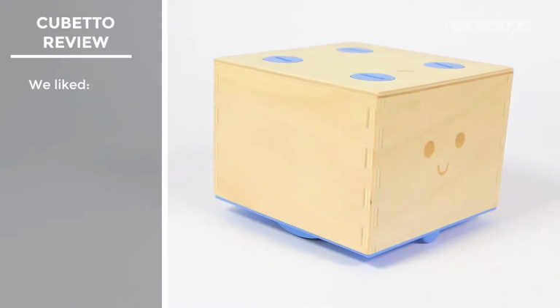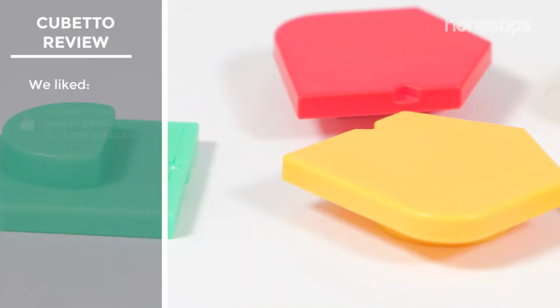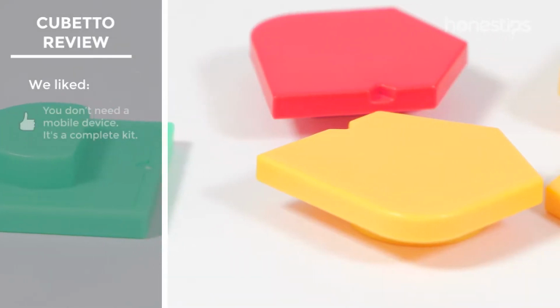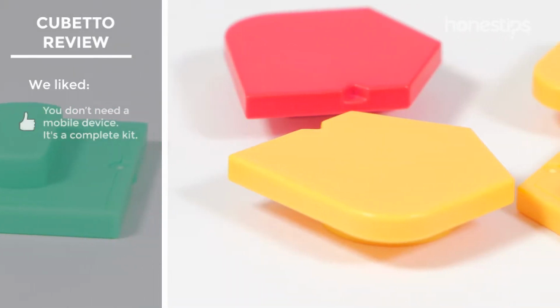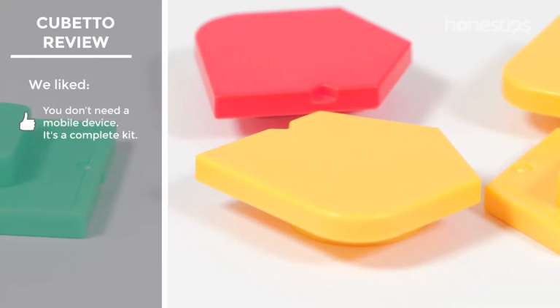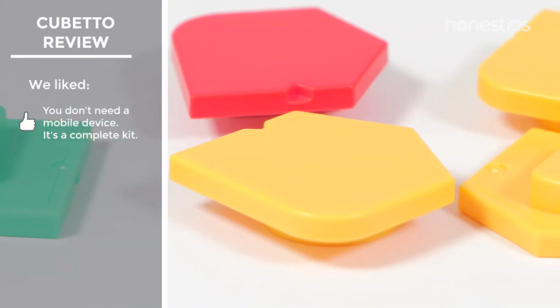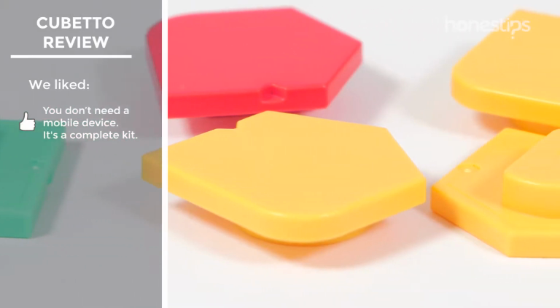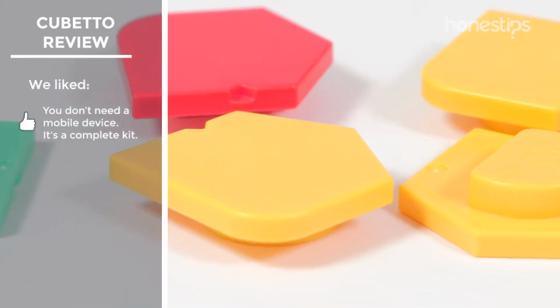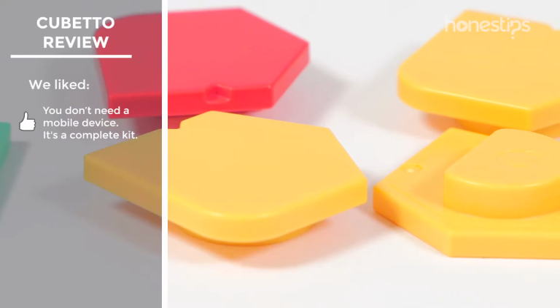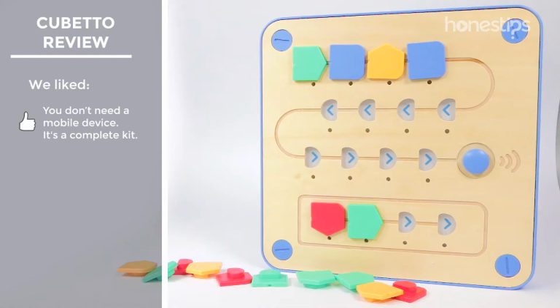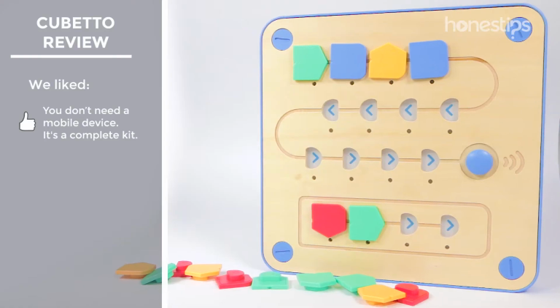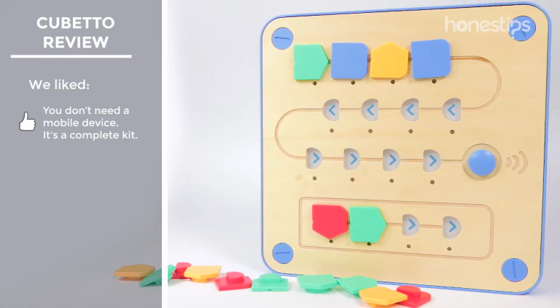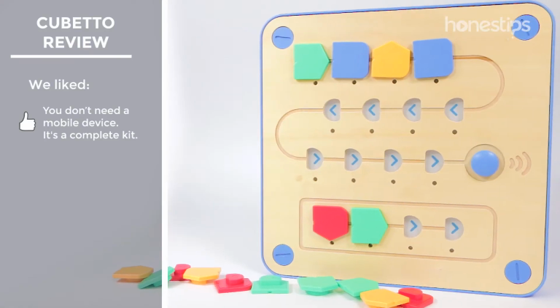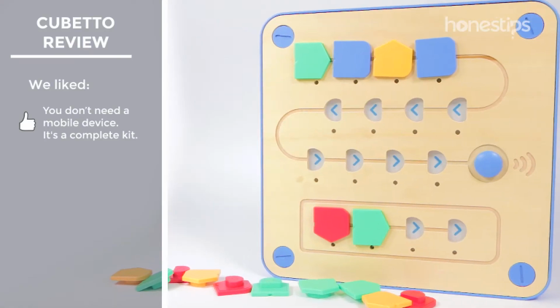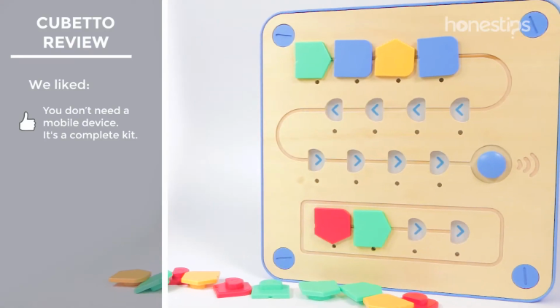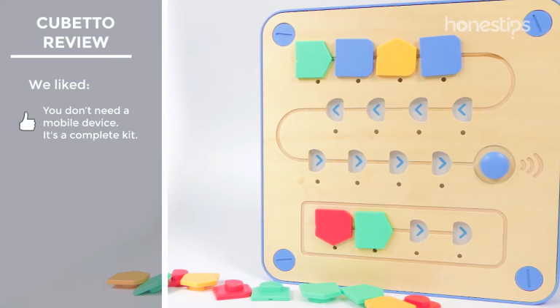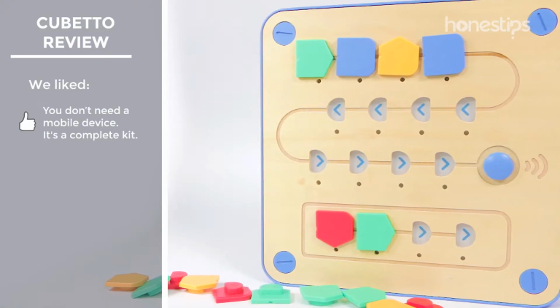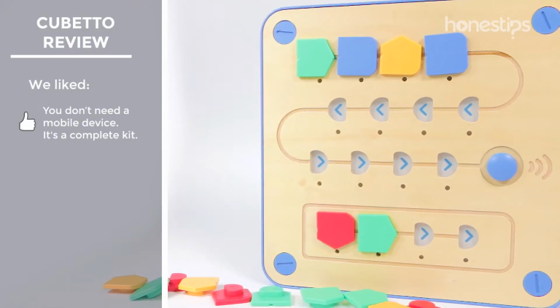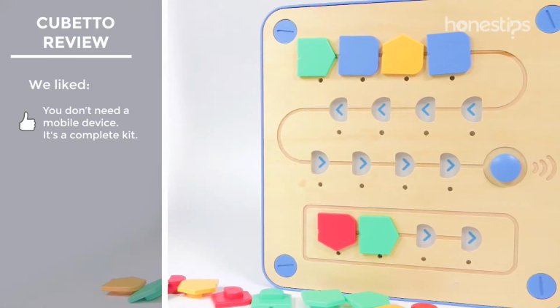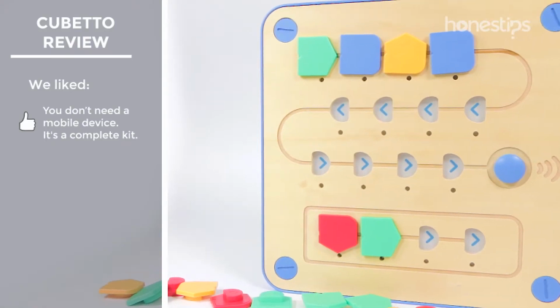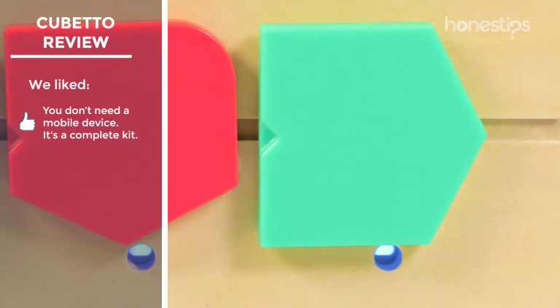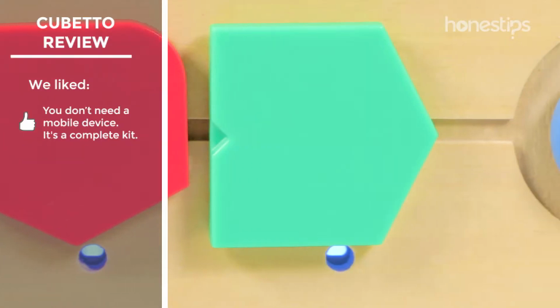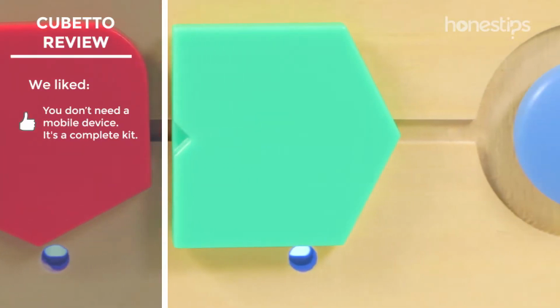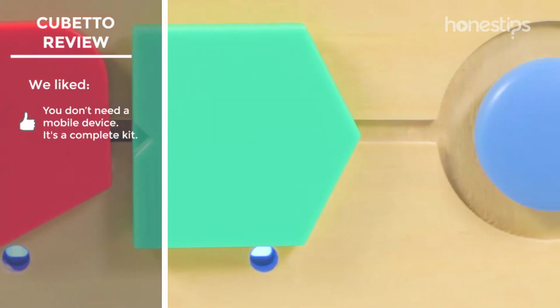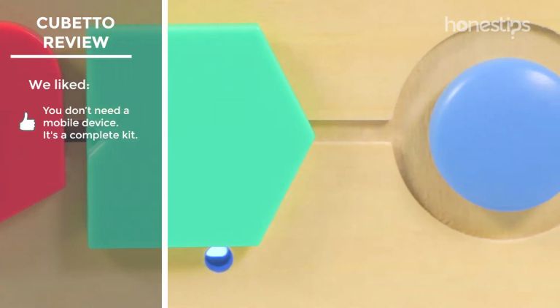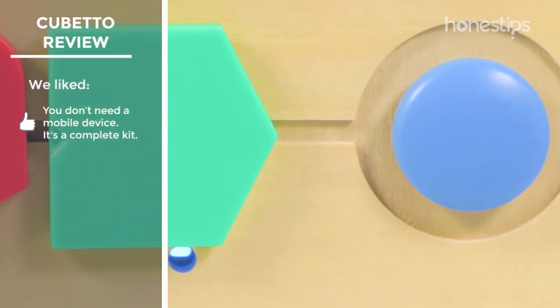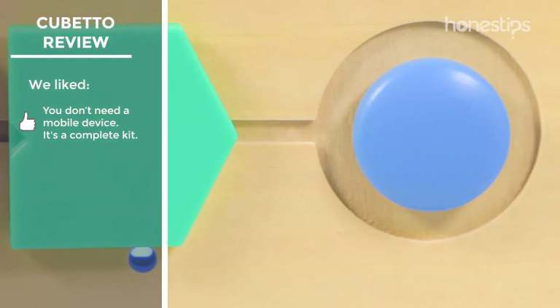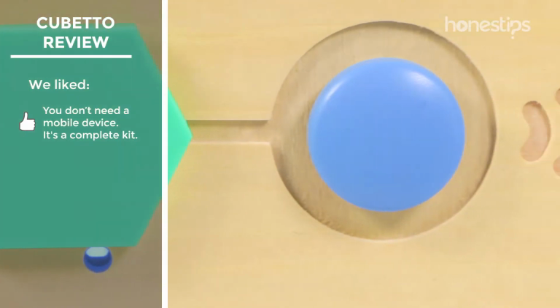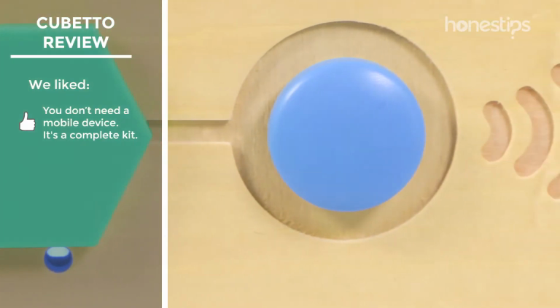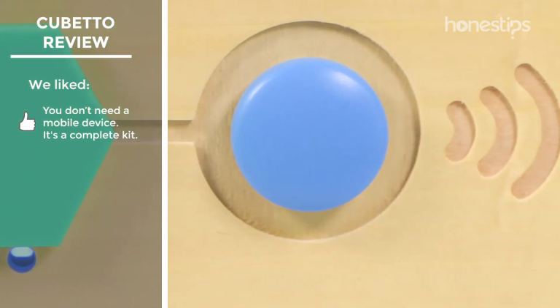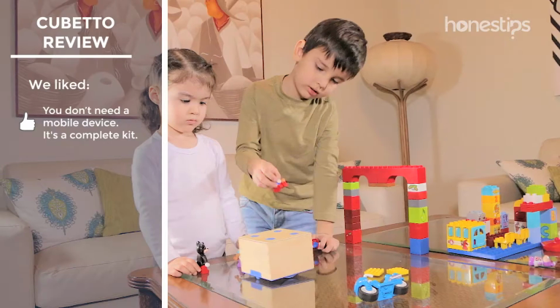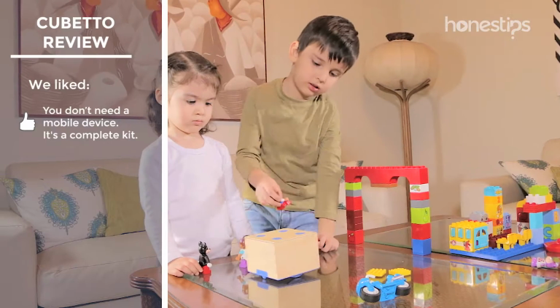You don't need a tablet or smartphone to play with it. Cubetto comes with everything you need for programming, playing, and learning.